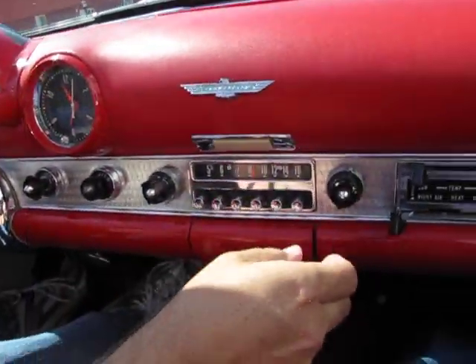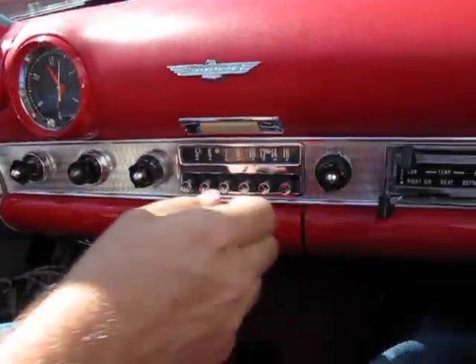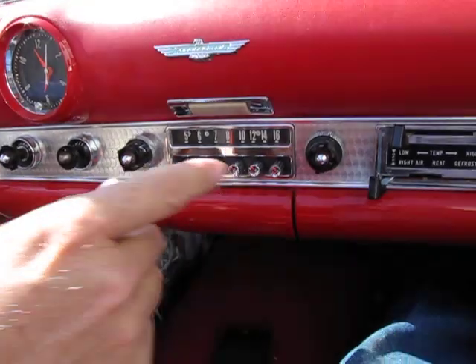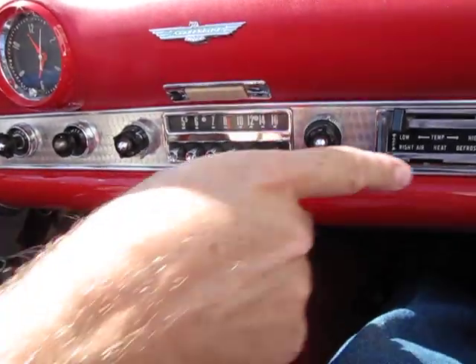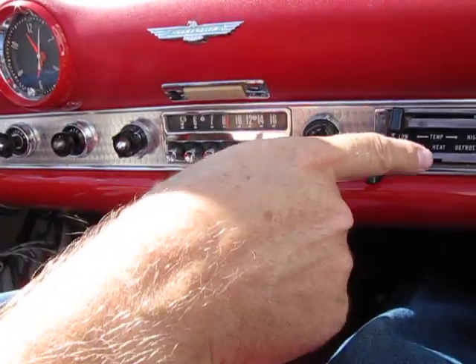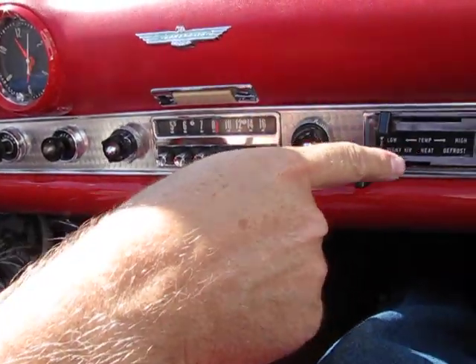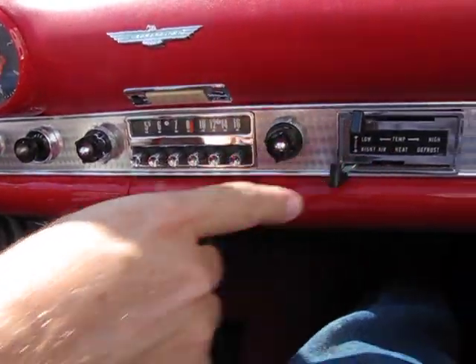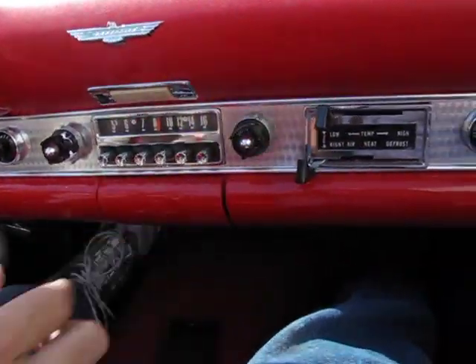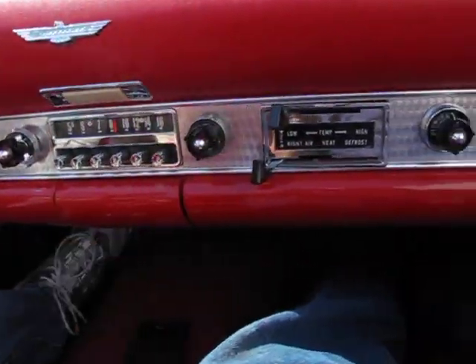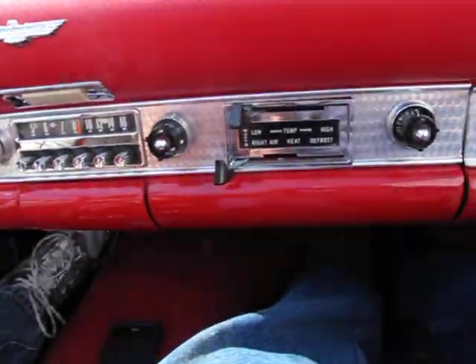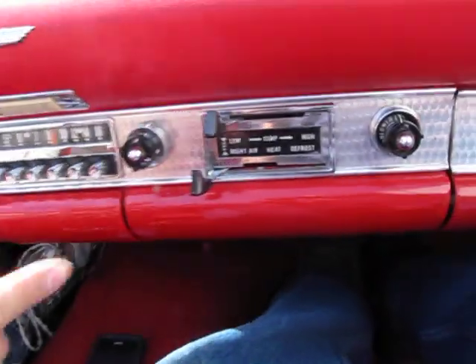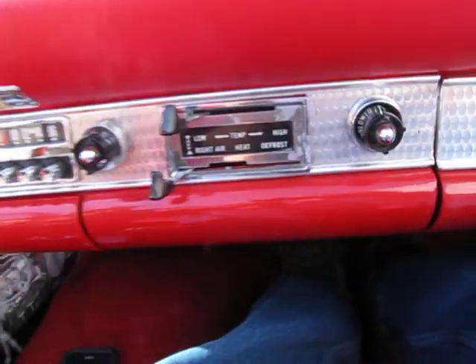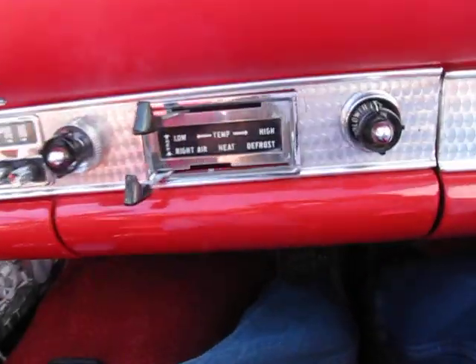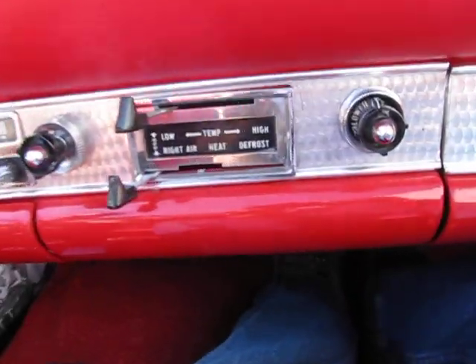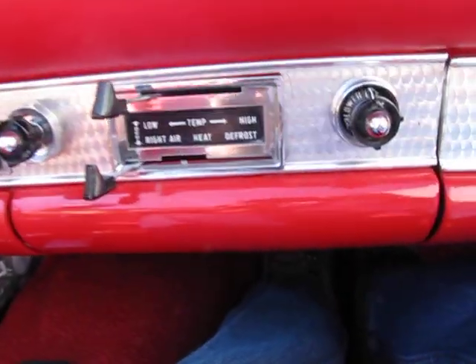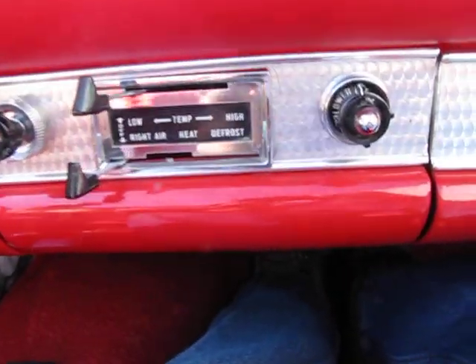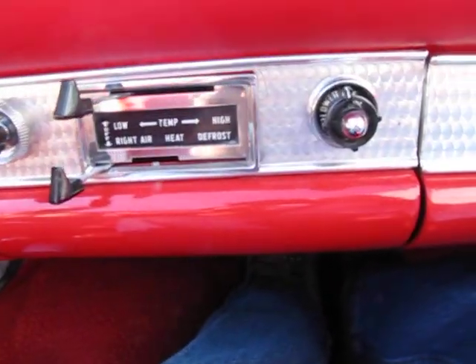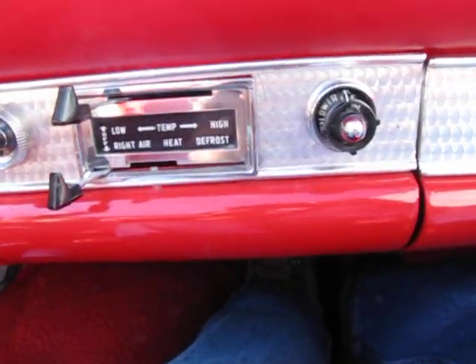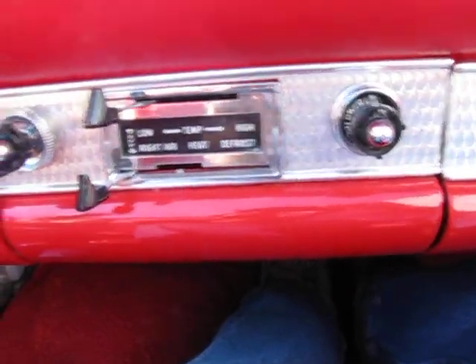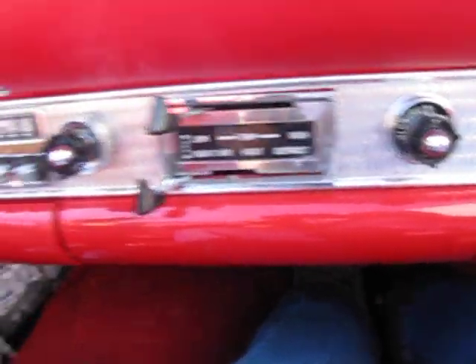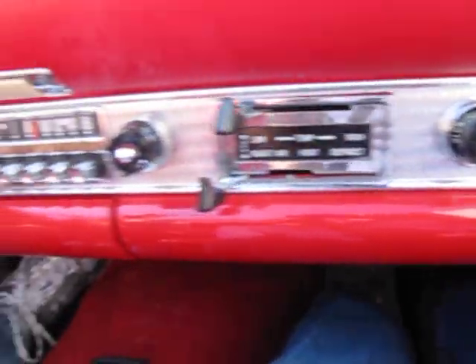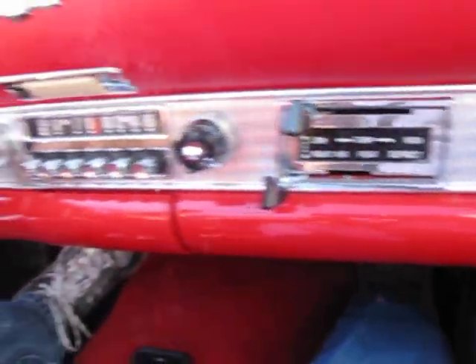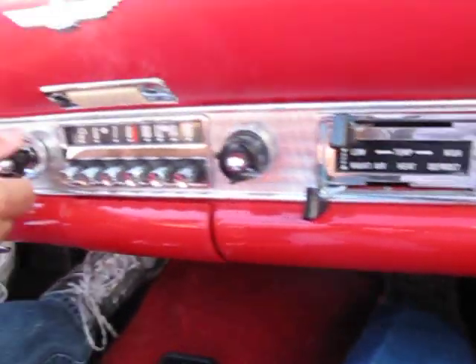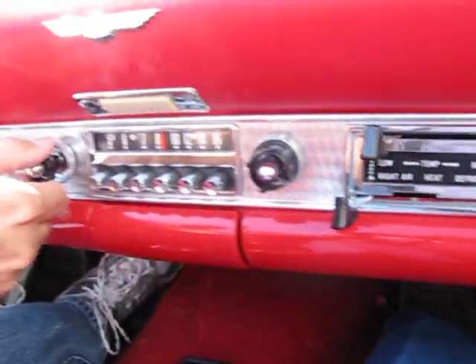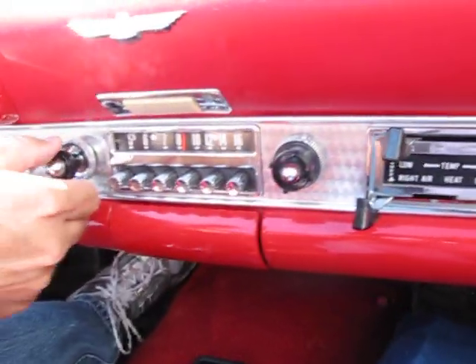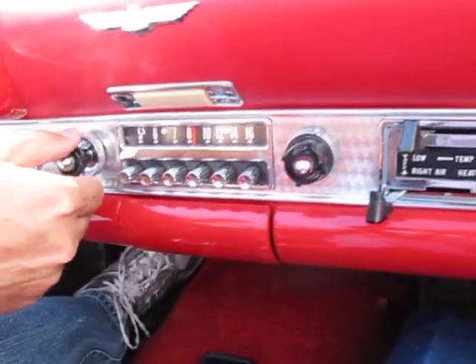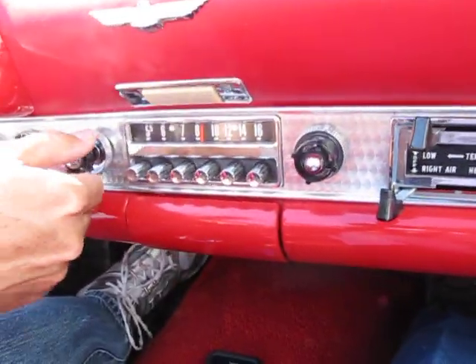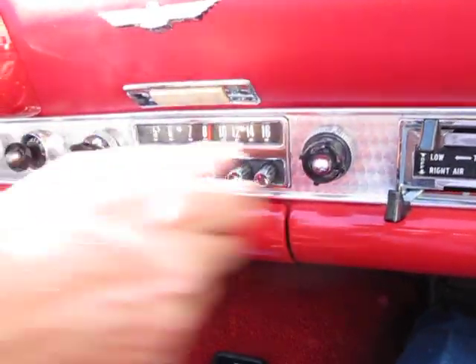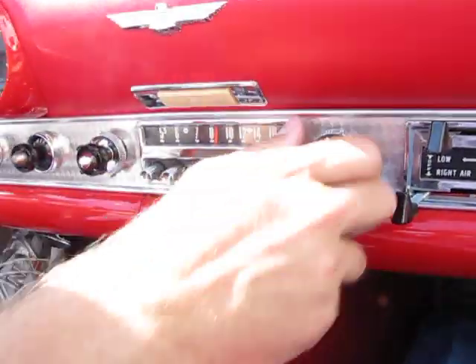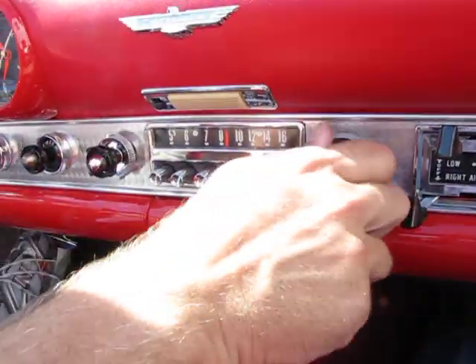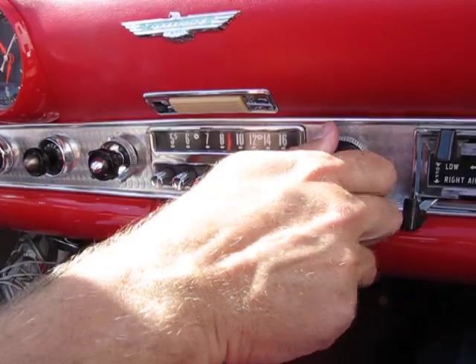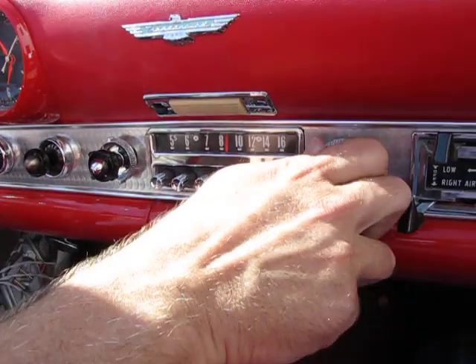We tried the fan controls earlier — didn't get the fan to blow. The radio comes on and makes a little buzzing noise.